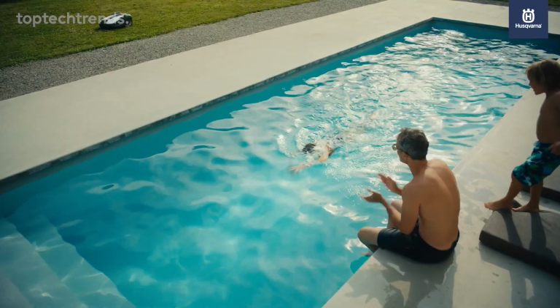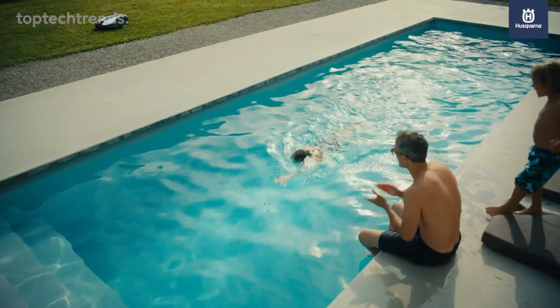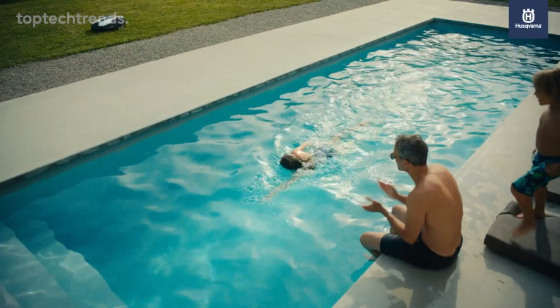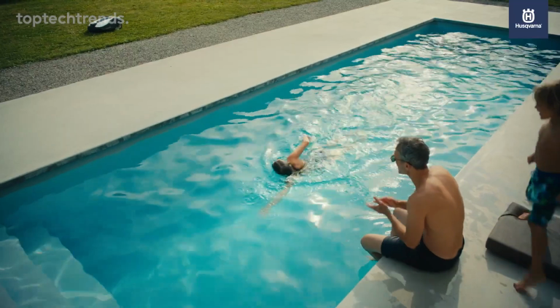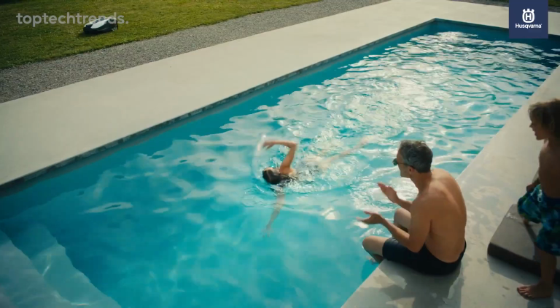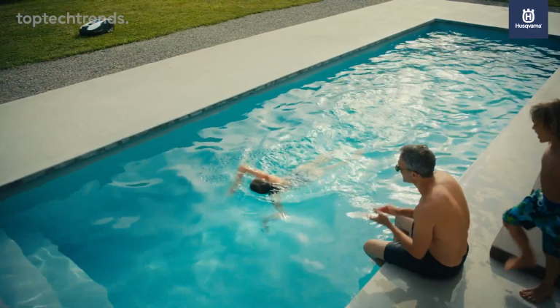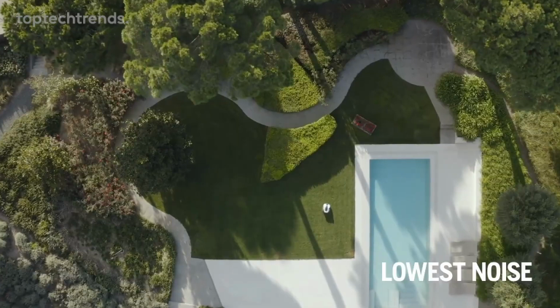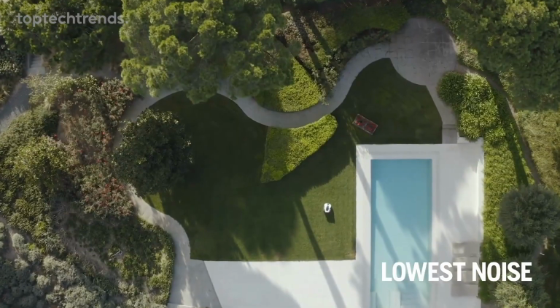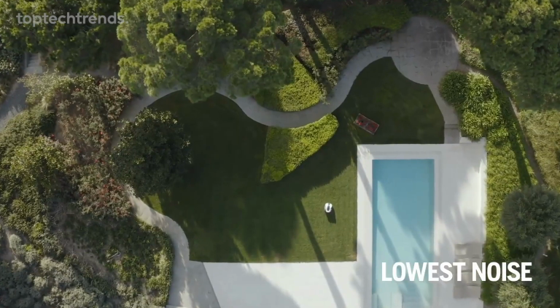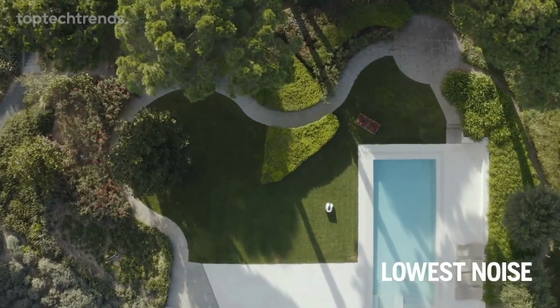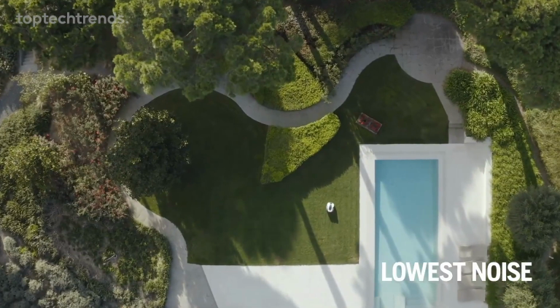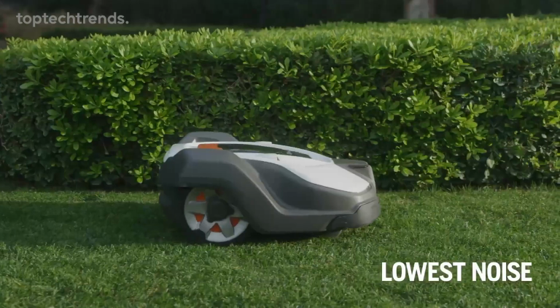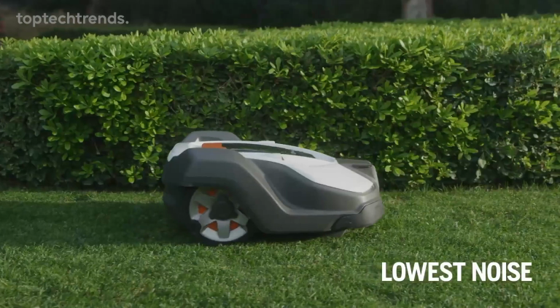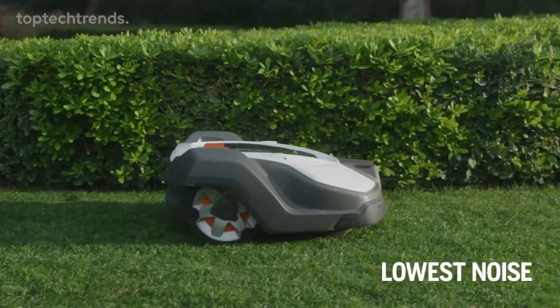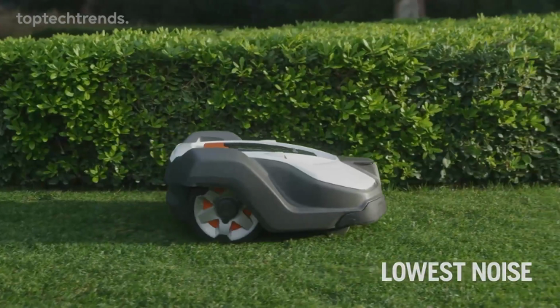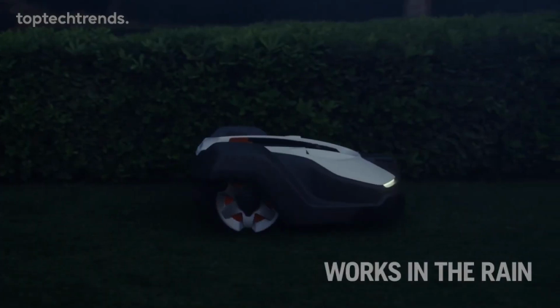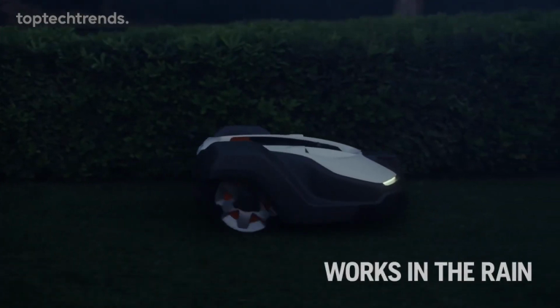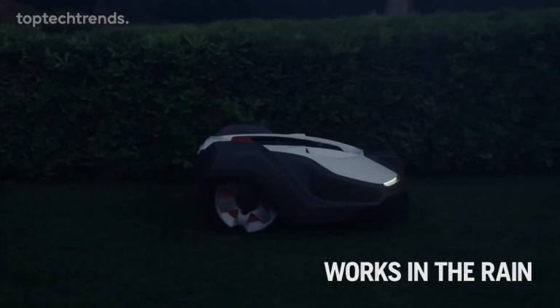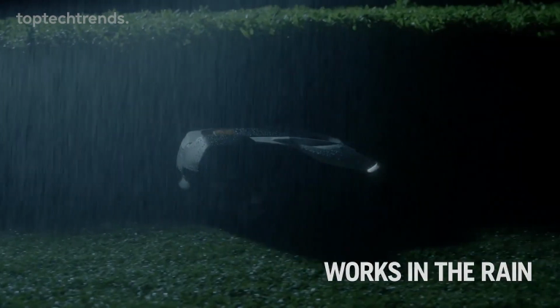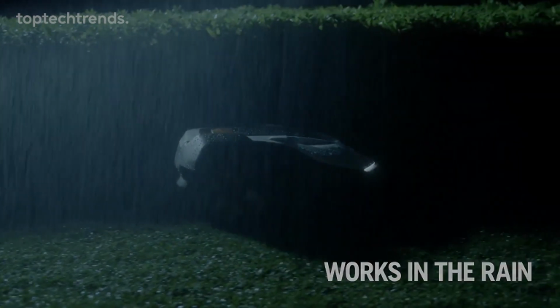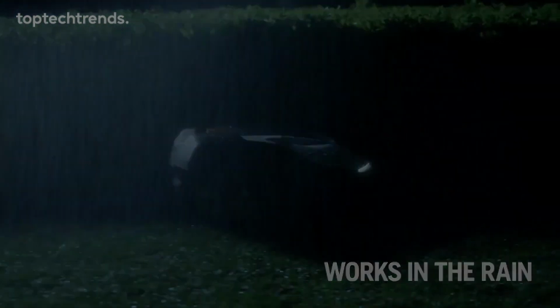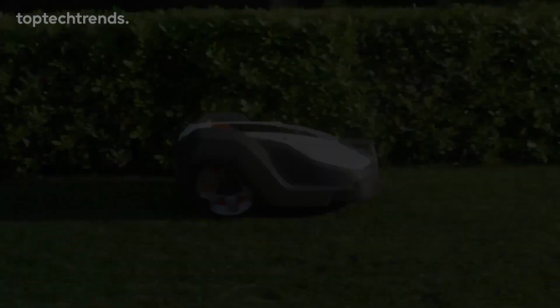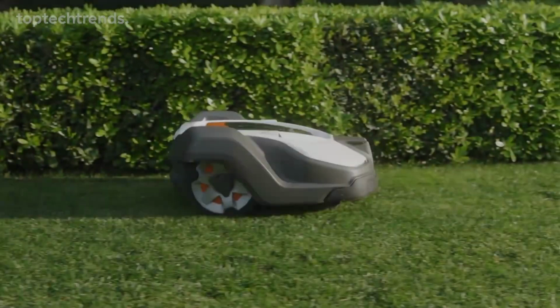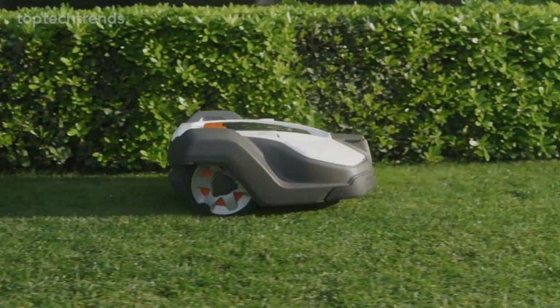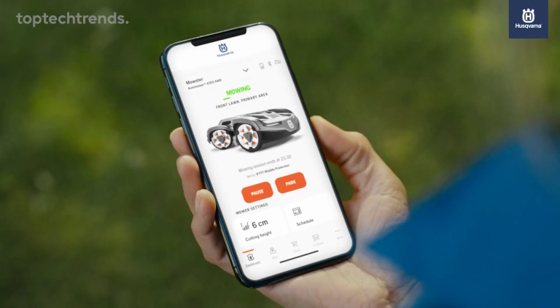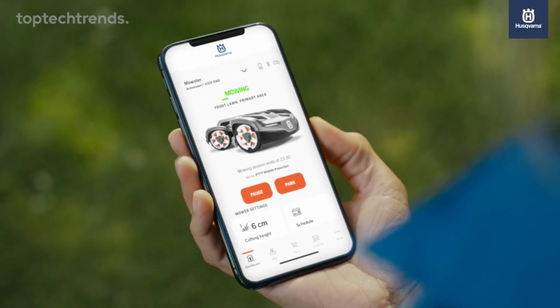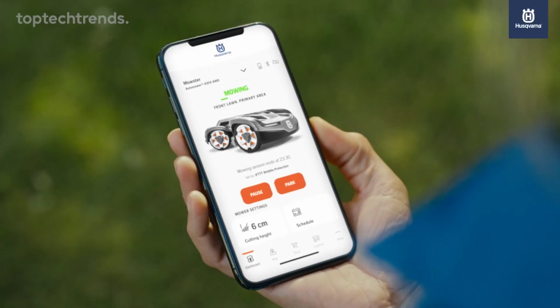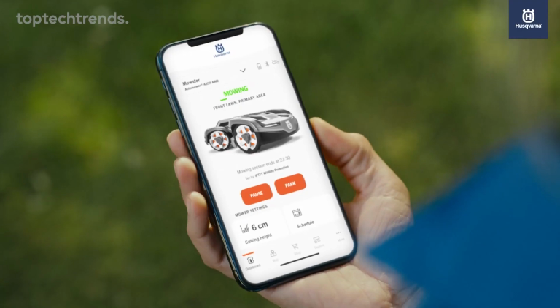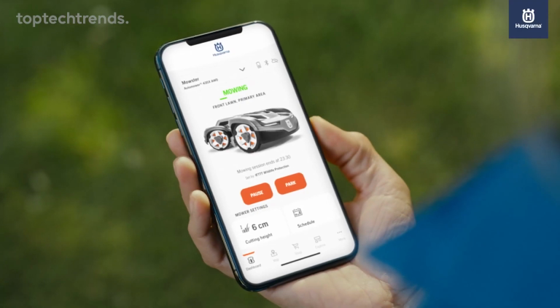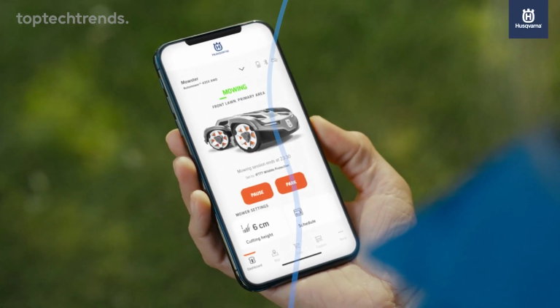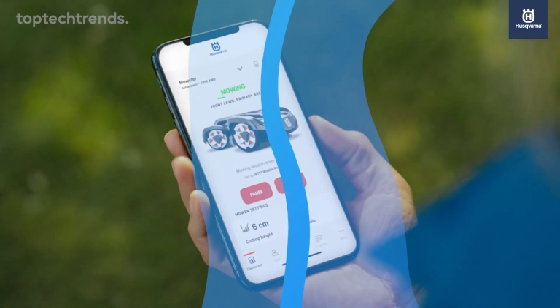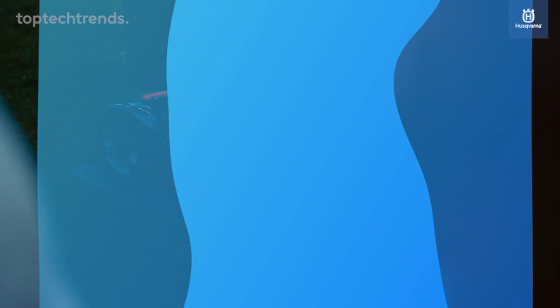Plus, it's as quiet as a whisper, and it works day and night, rain or shine, so you set the rules.